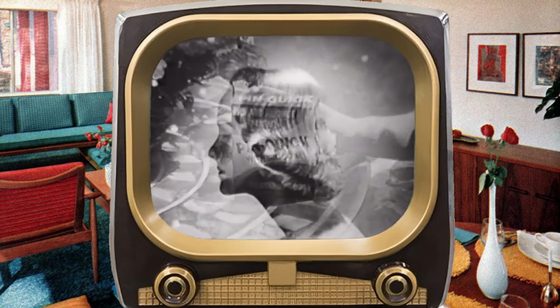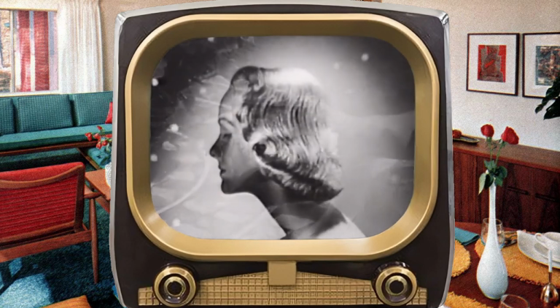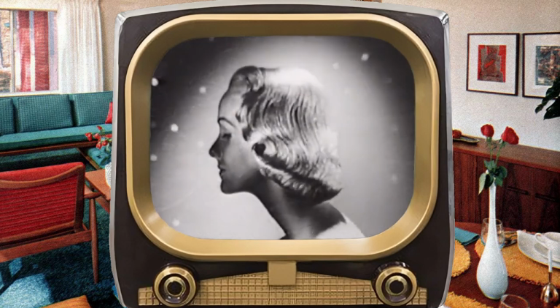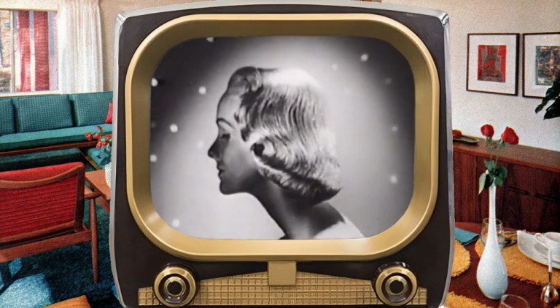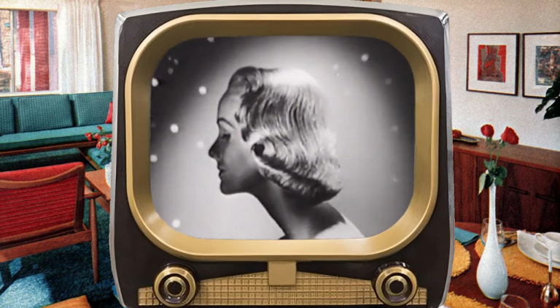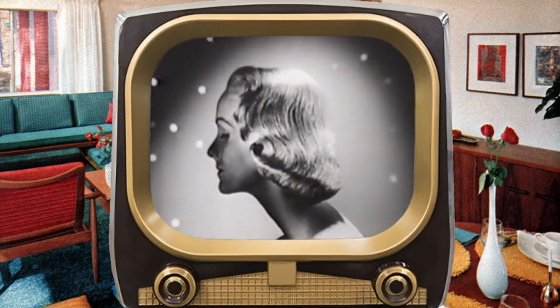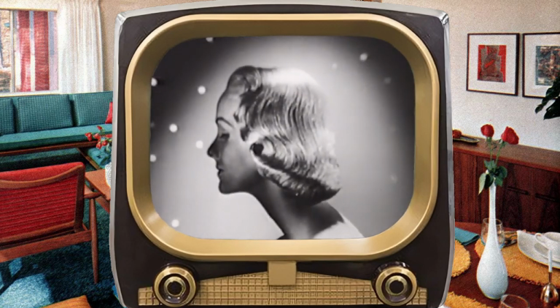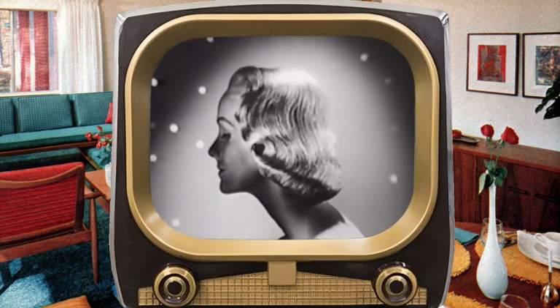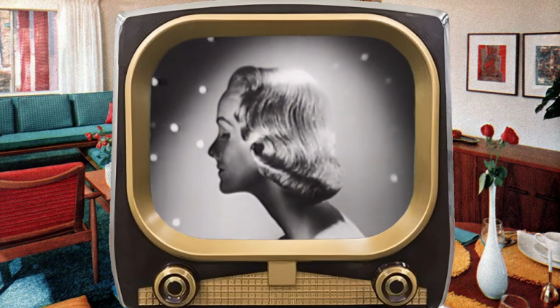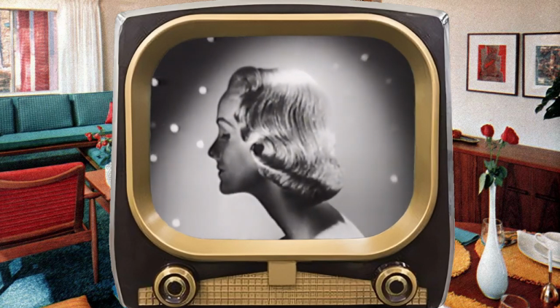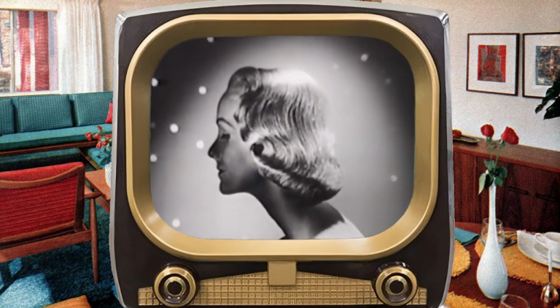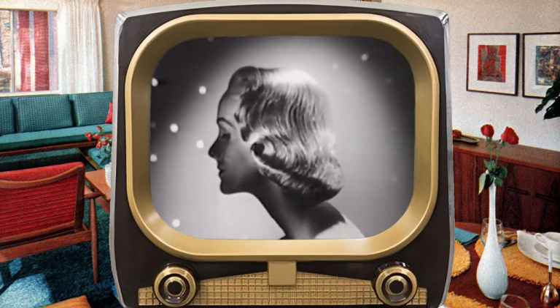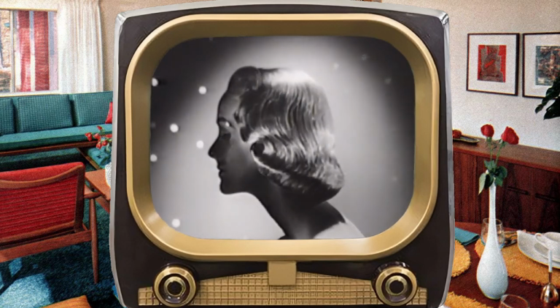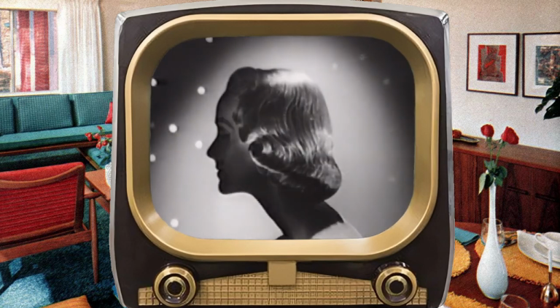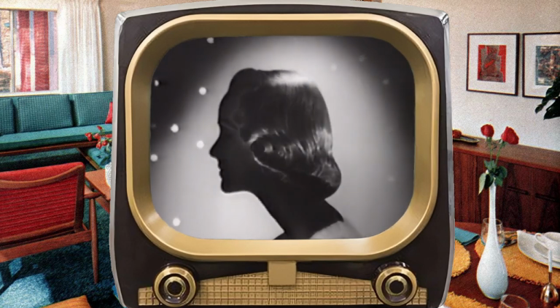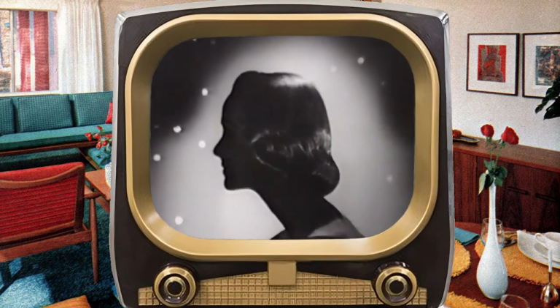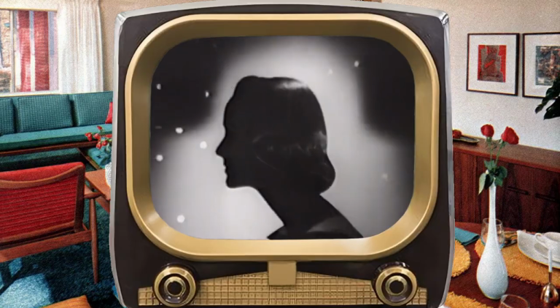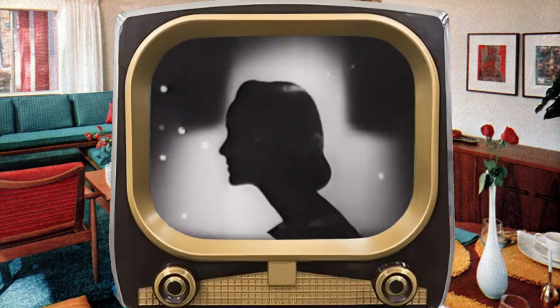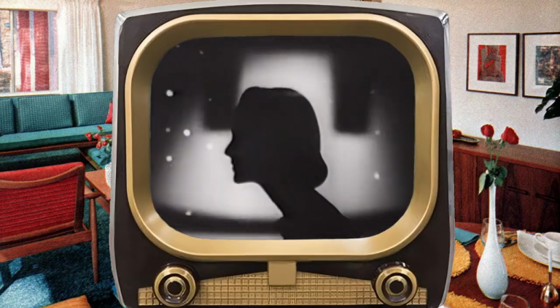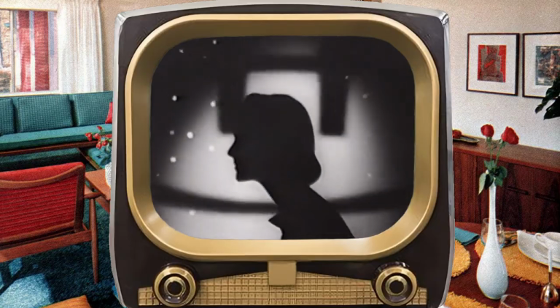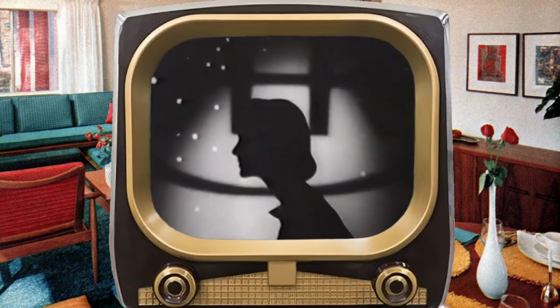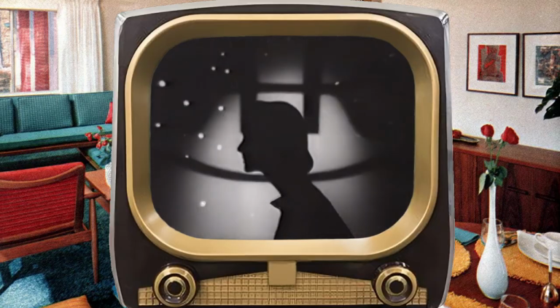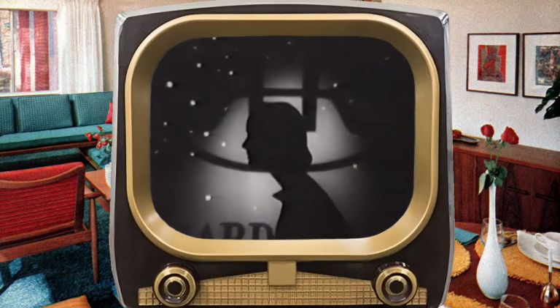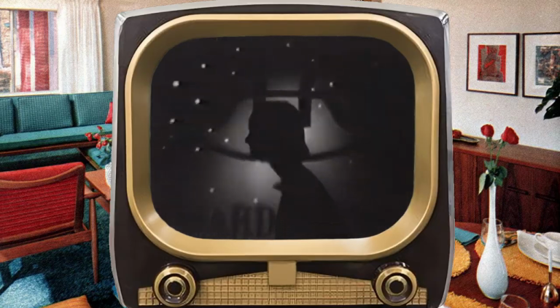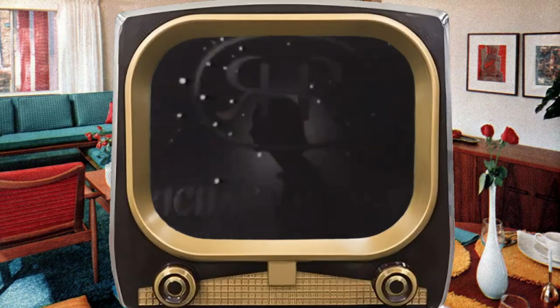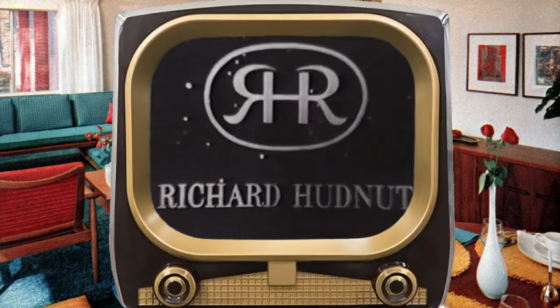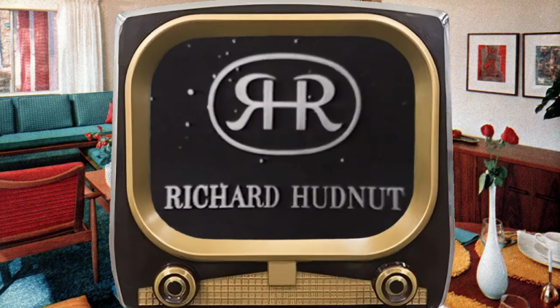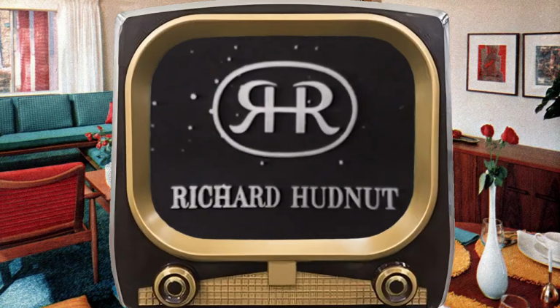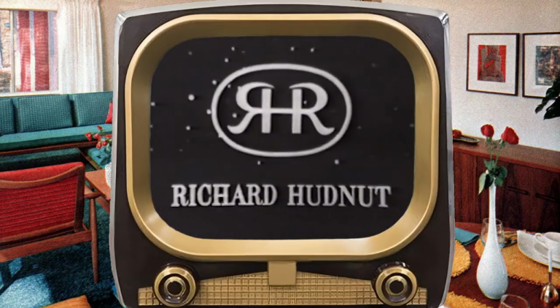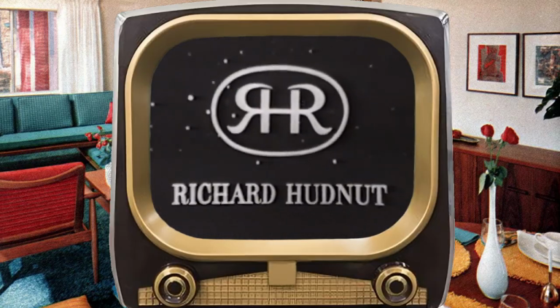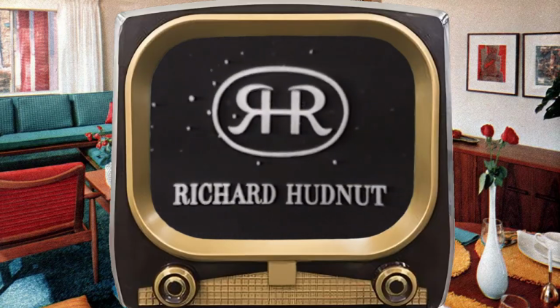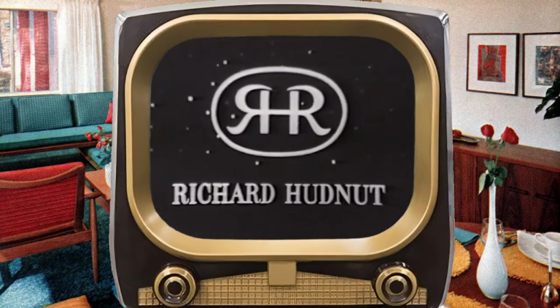Beautiful lady, beautiful hair. Richard Hudnut's beautiful hair.